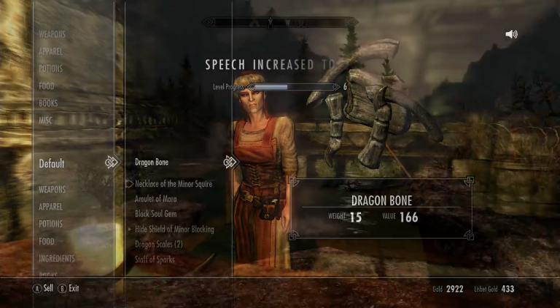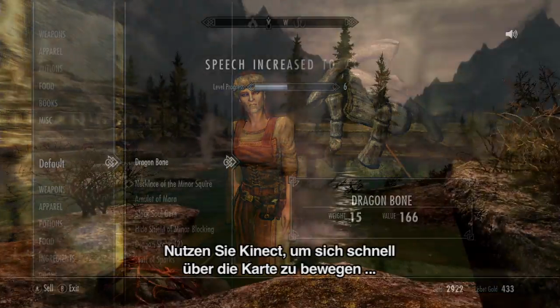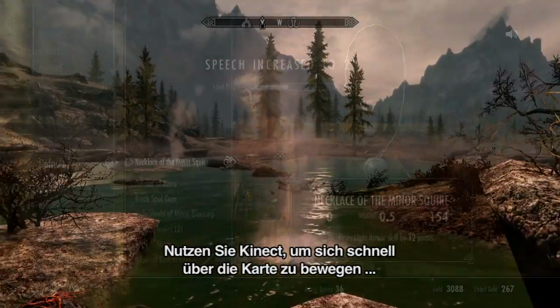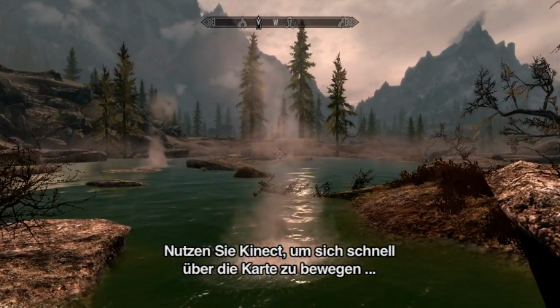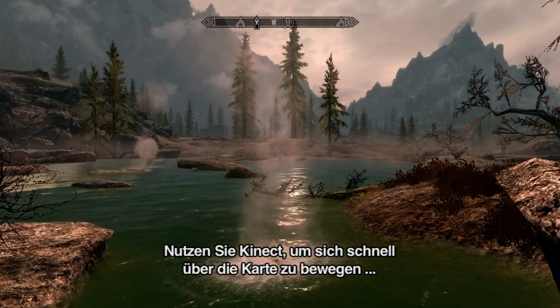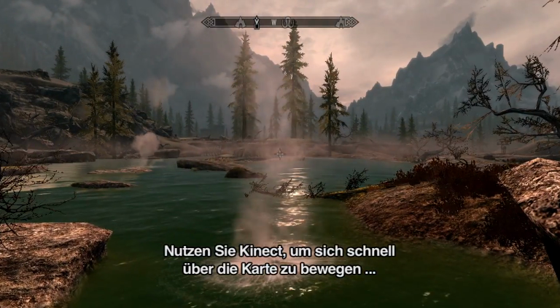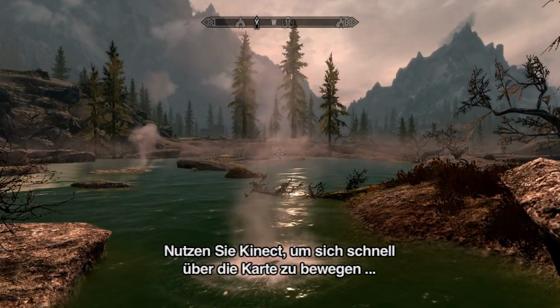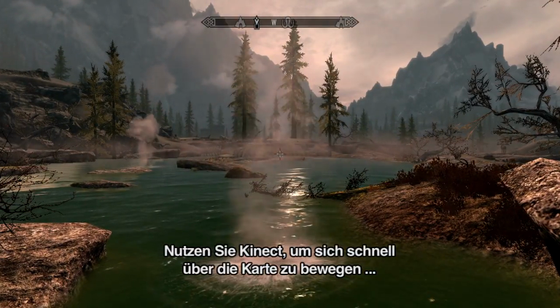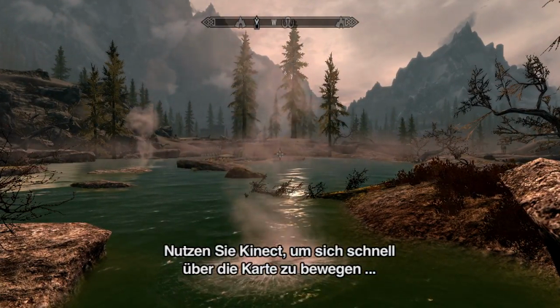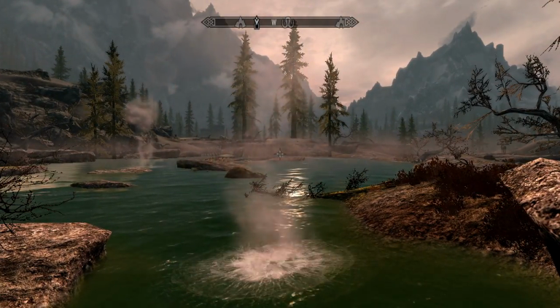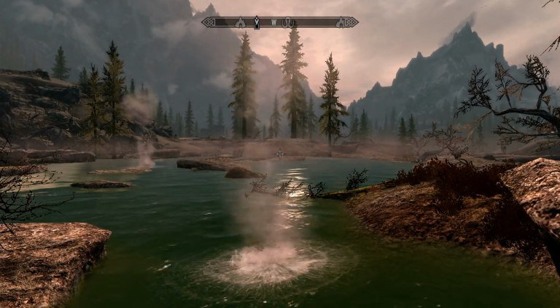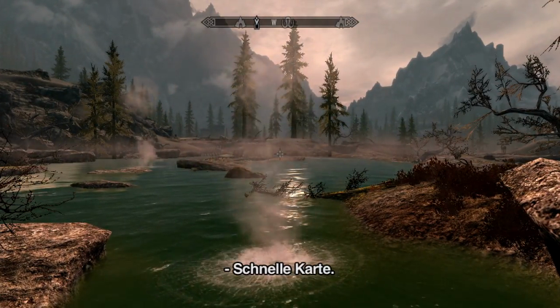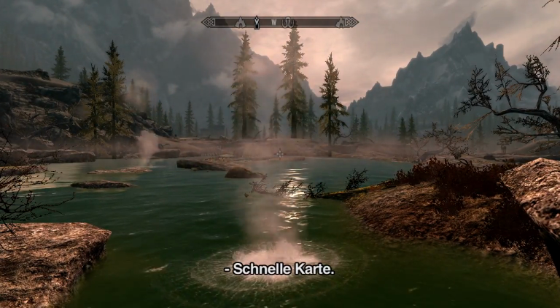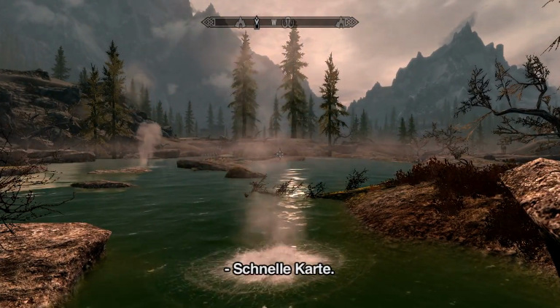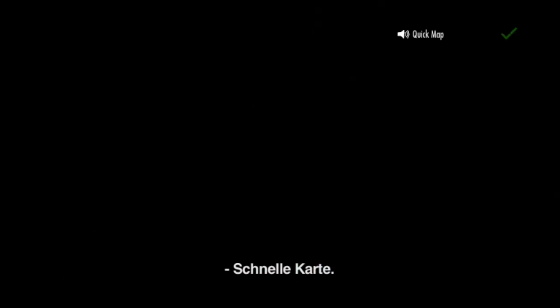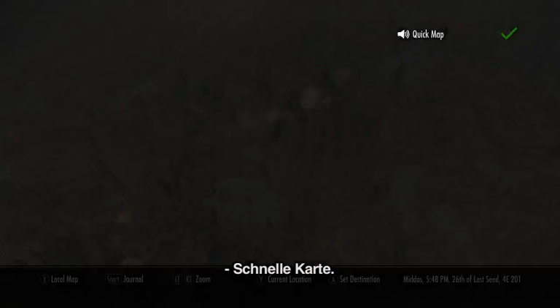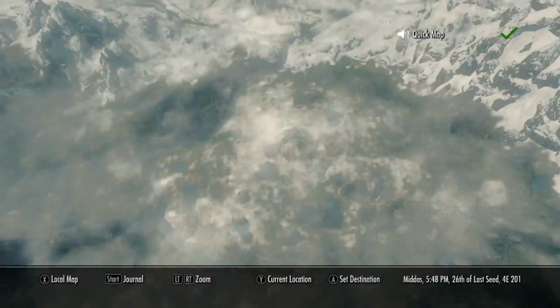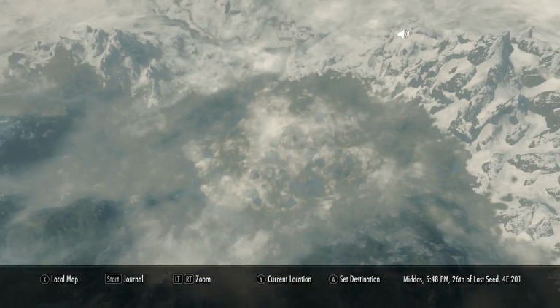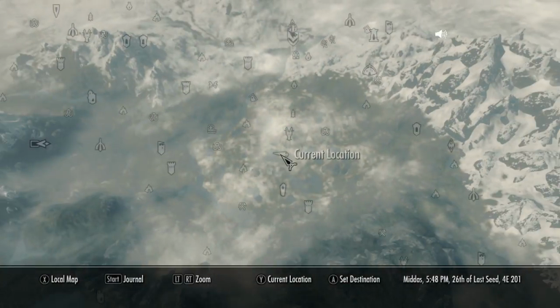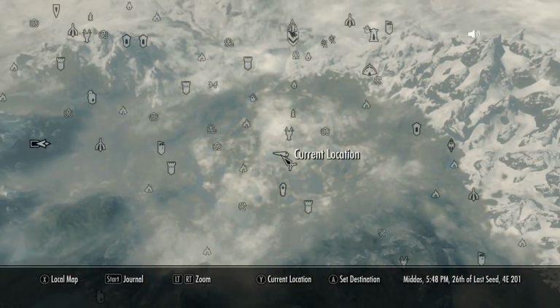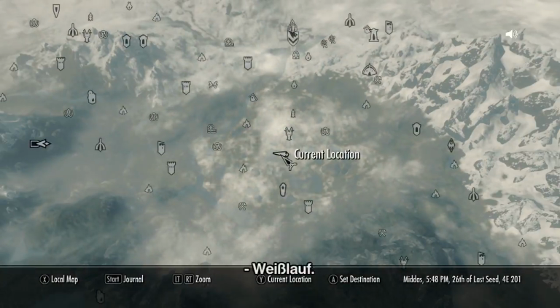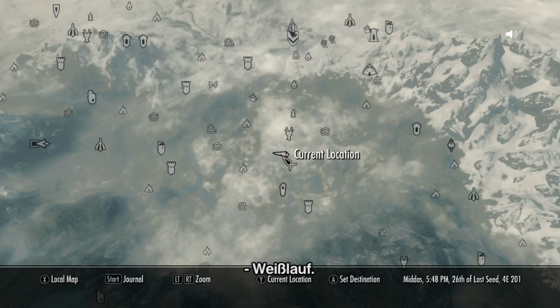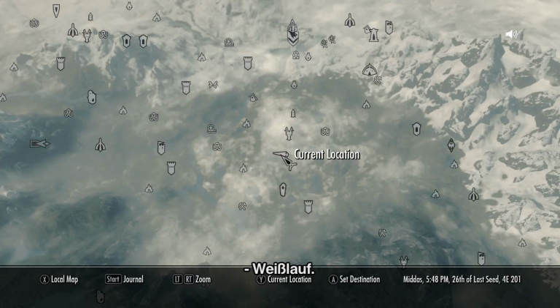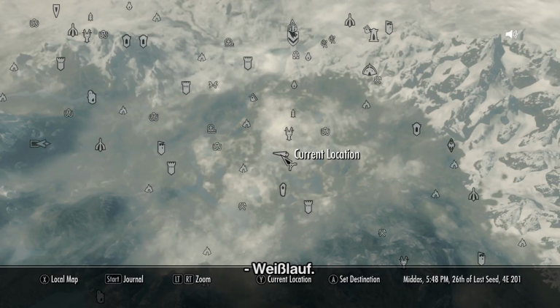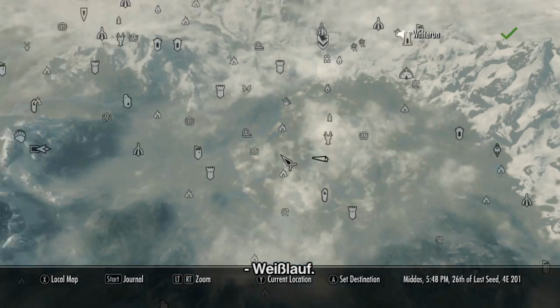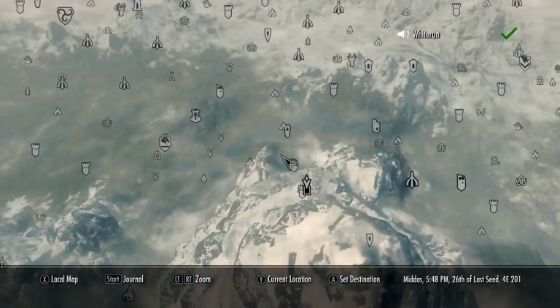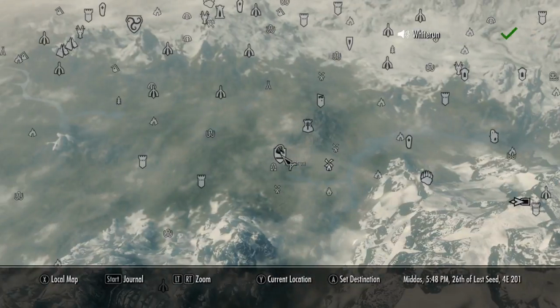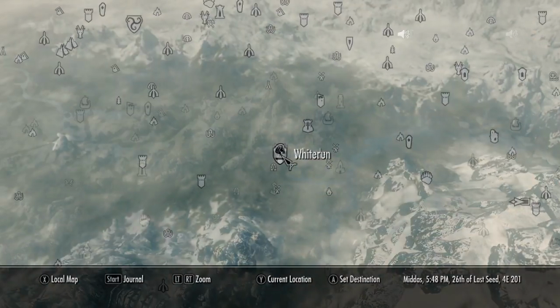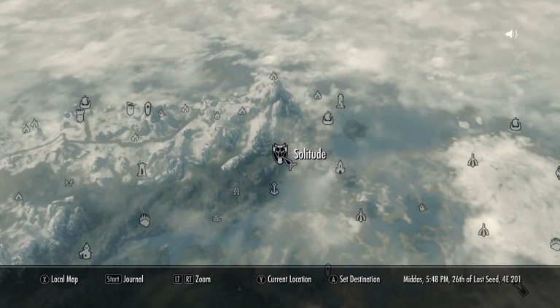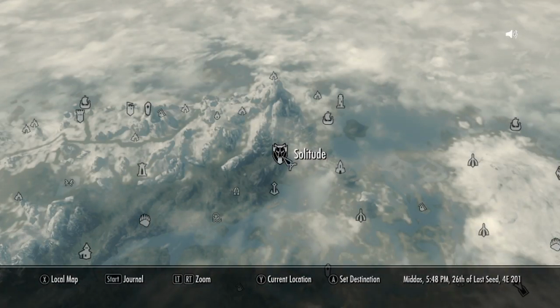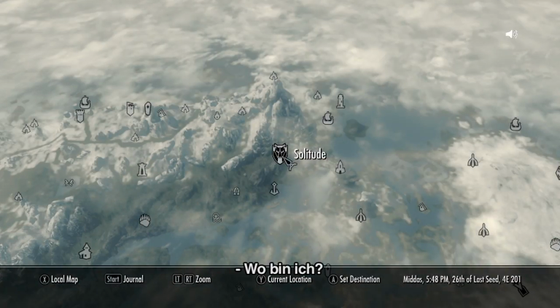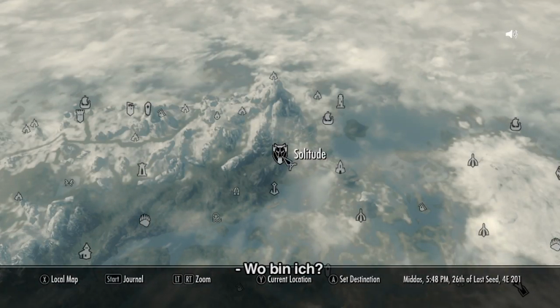Use Kinect to quickly navigate the map. Quick map. Whiterun. Where am I?